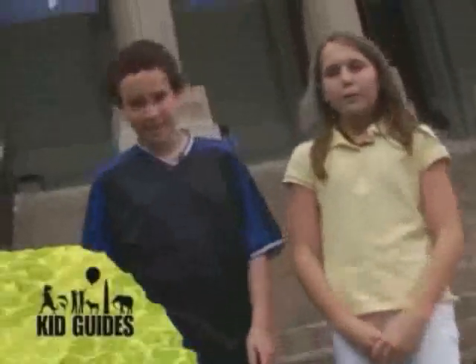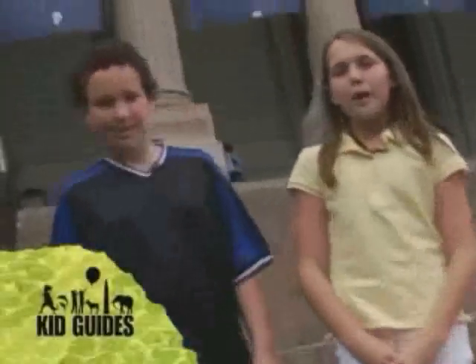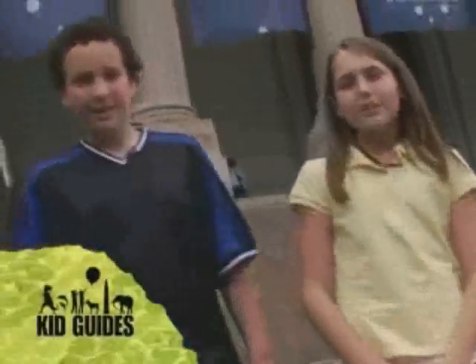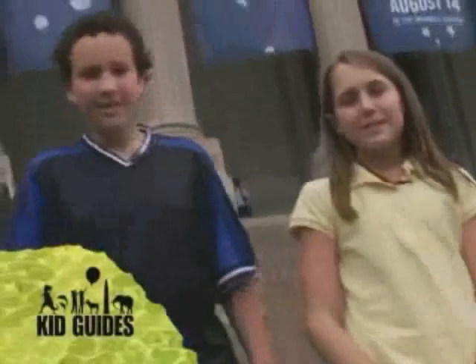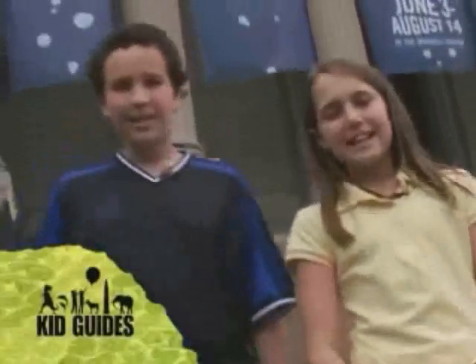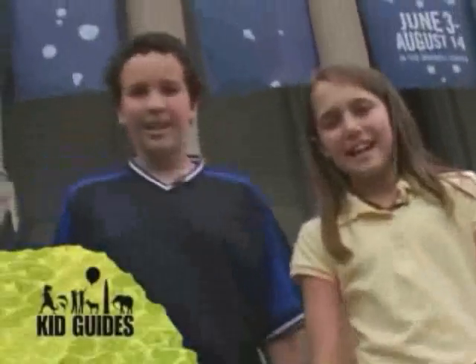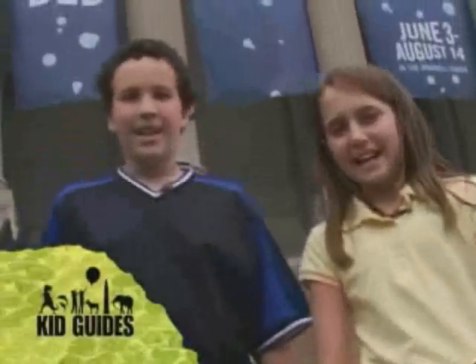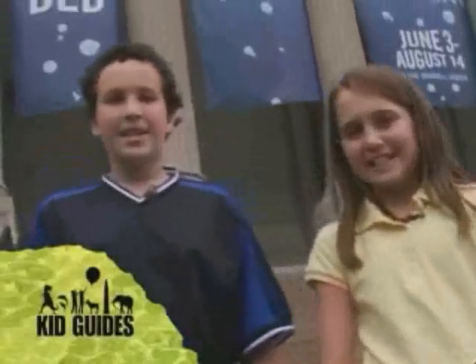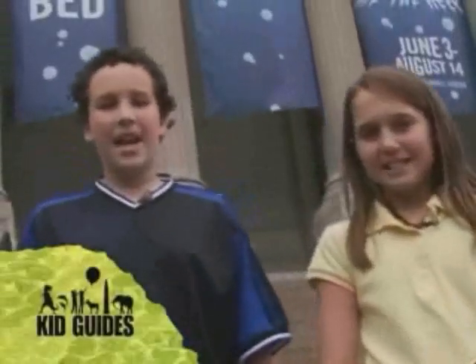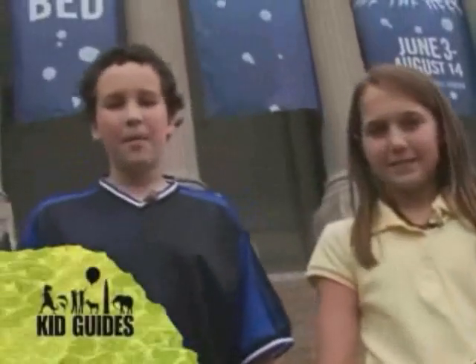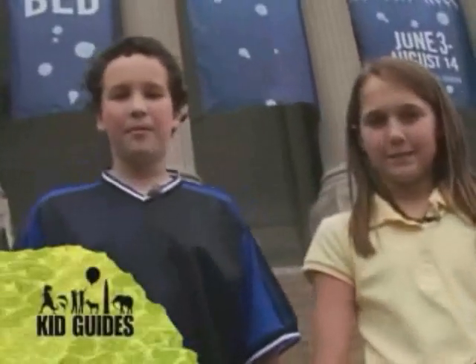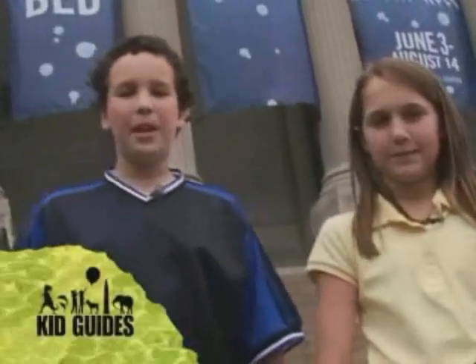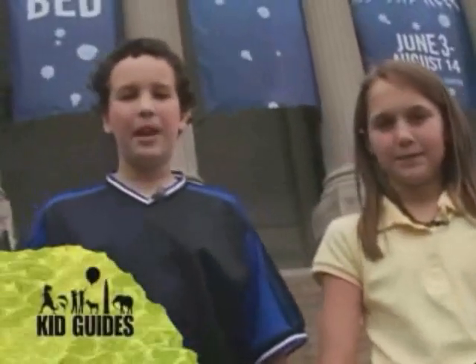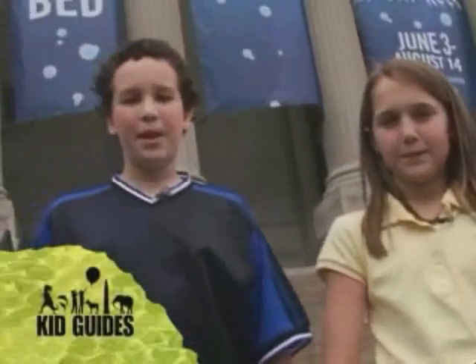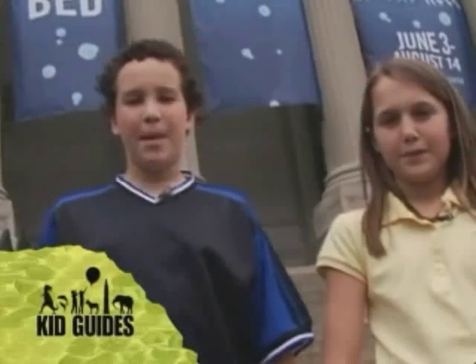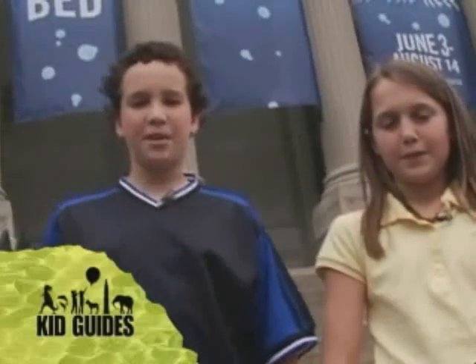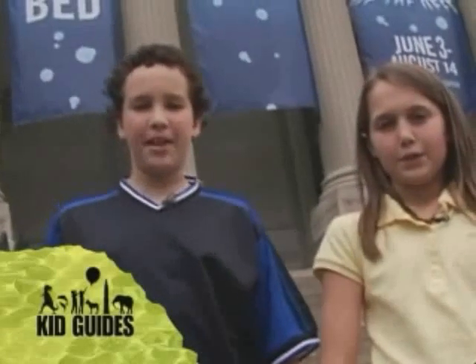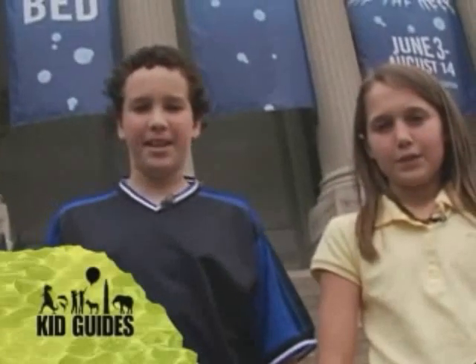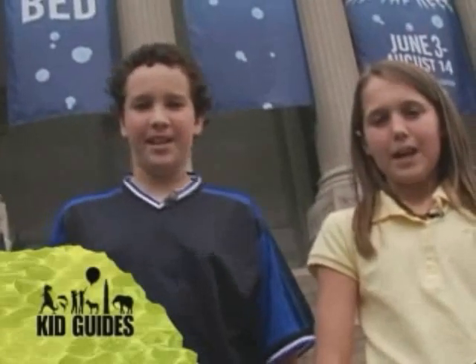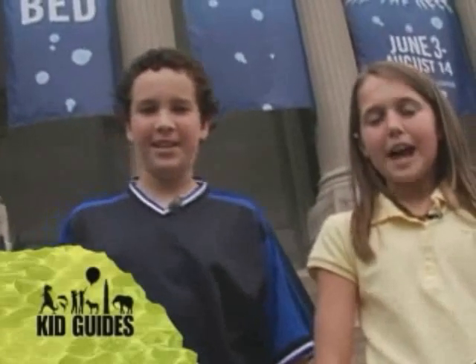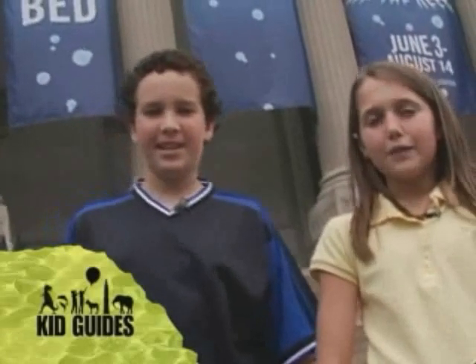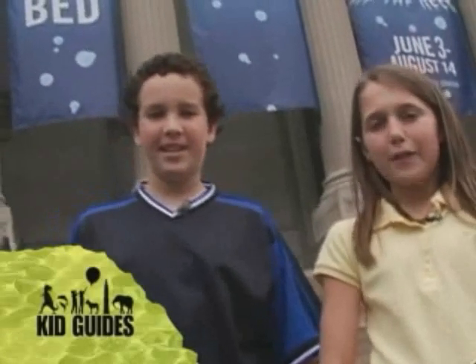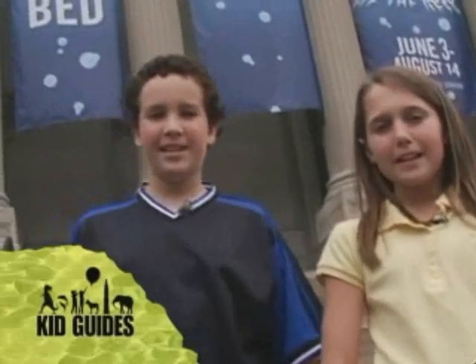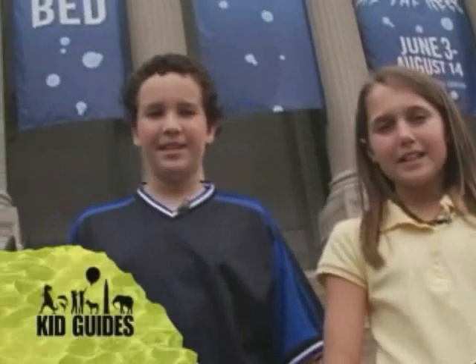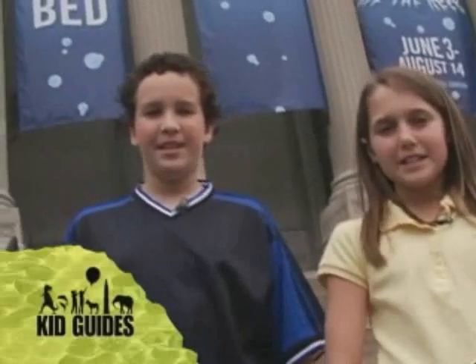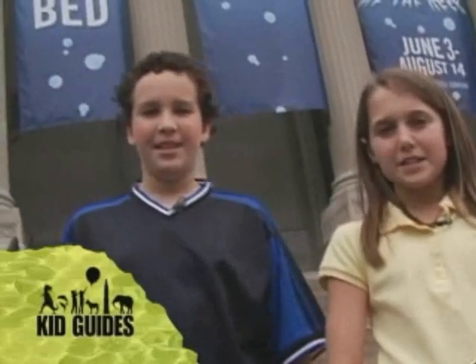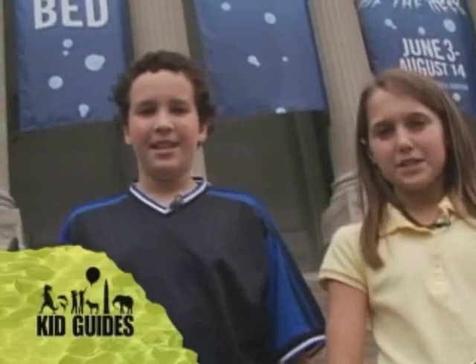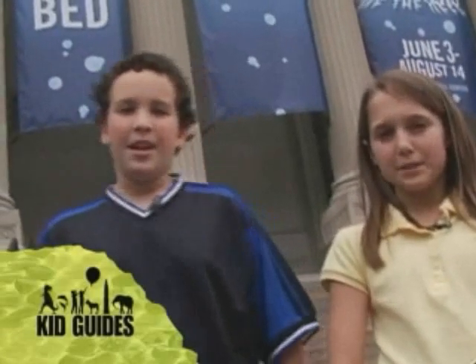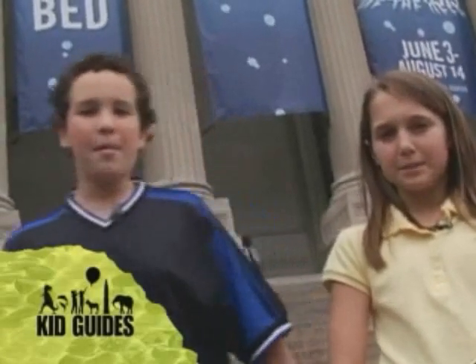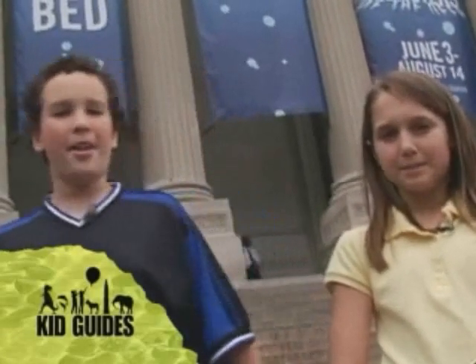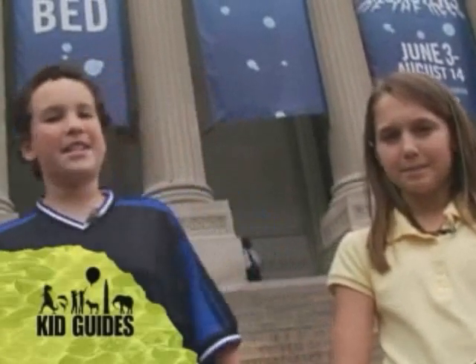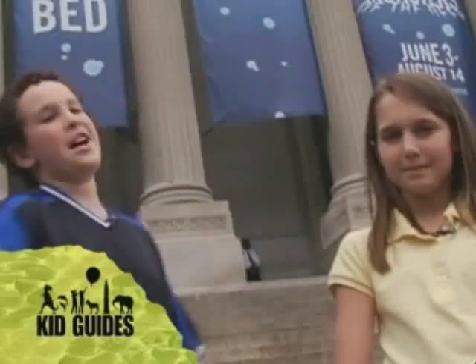Welcome to KidGuide. Today we're in Philadelphia, Pennsylvania at the Franklin Institute. Come on, let's go.